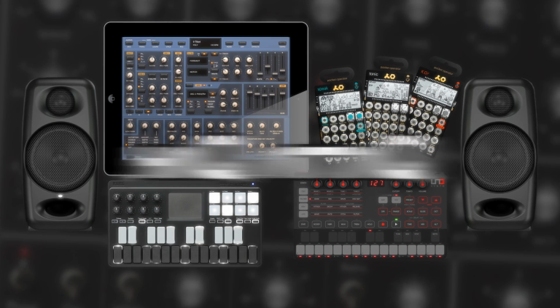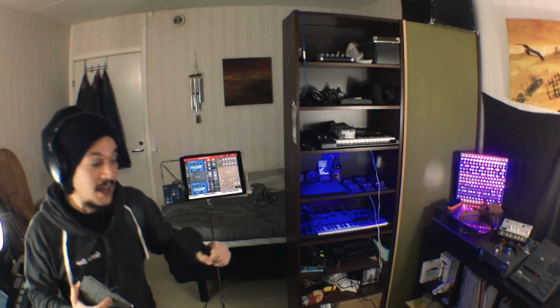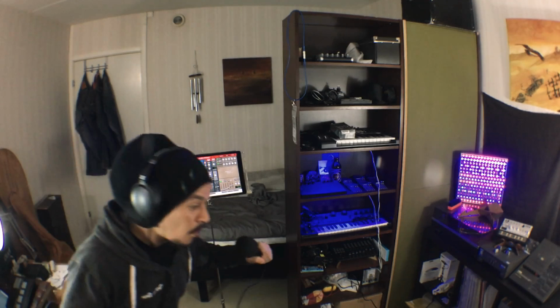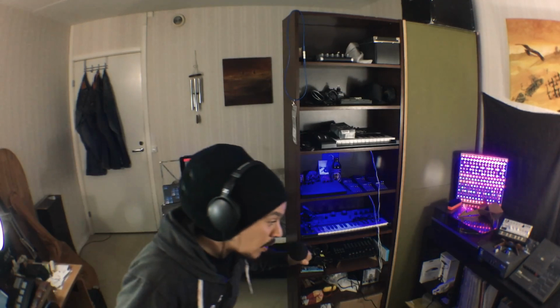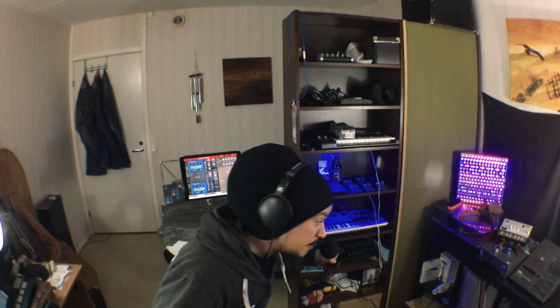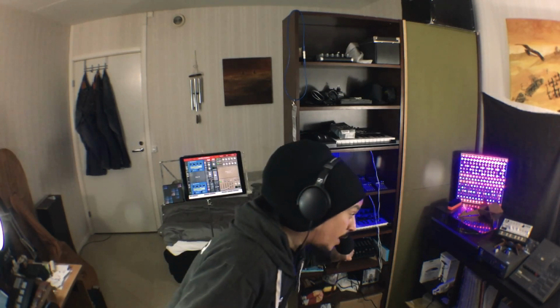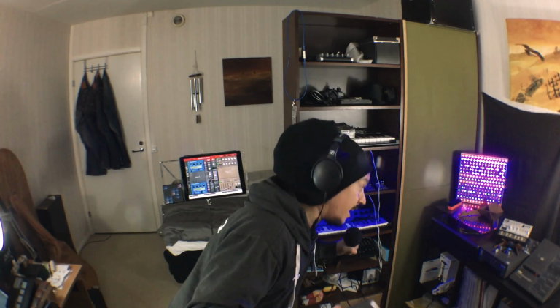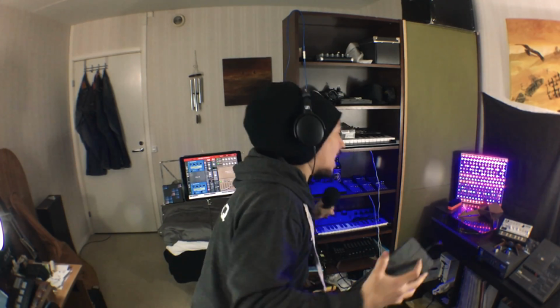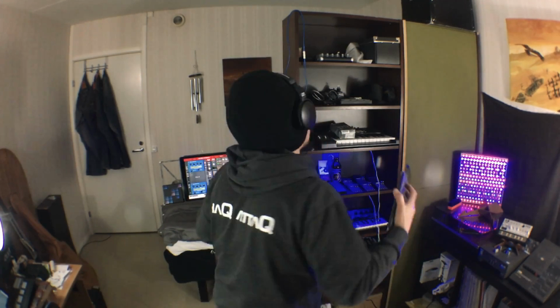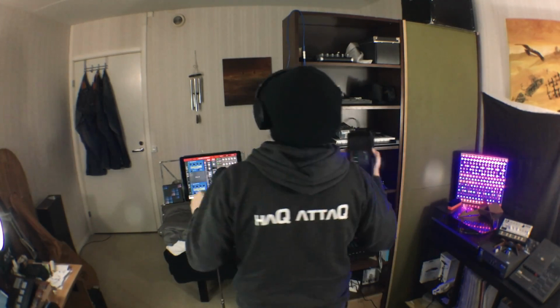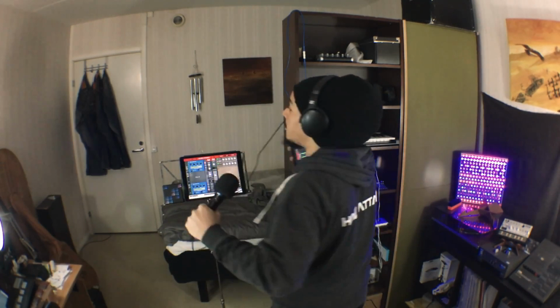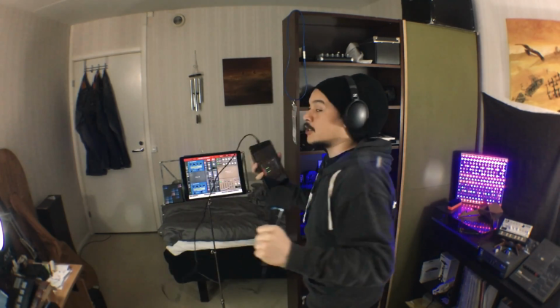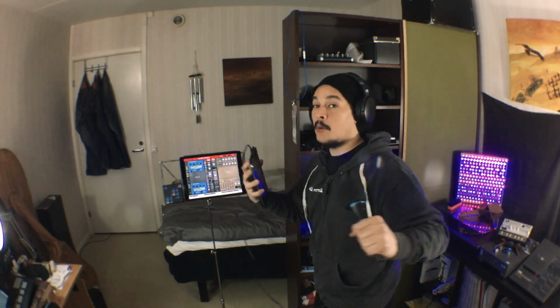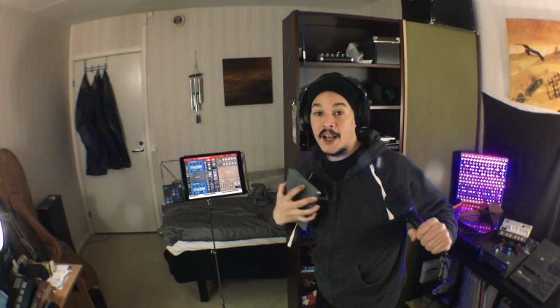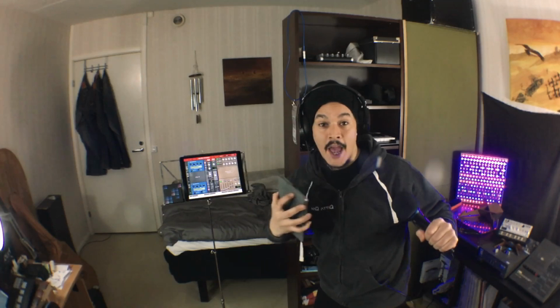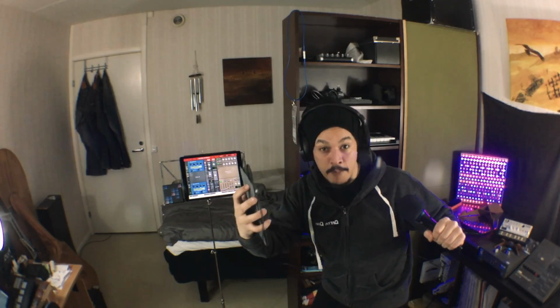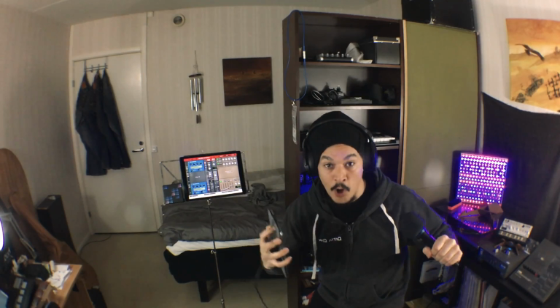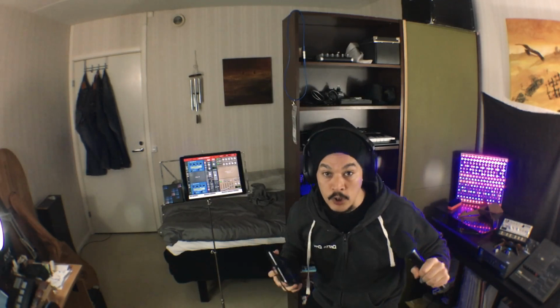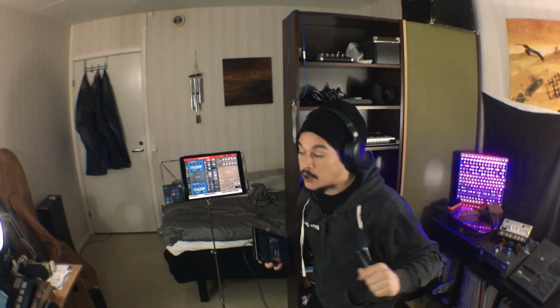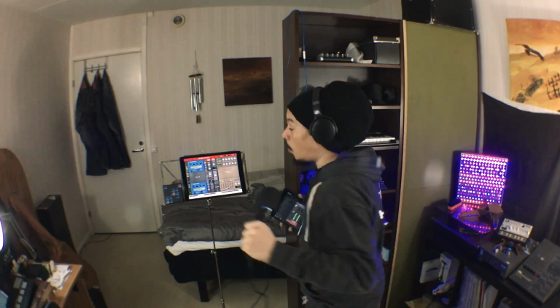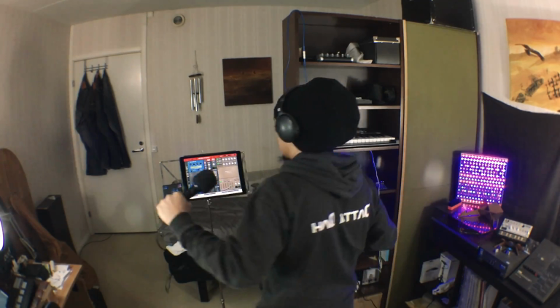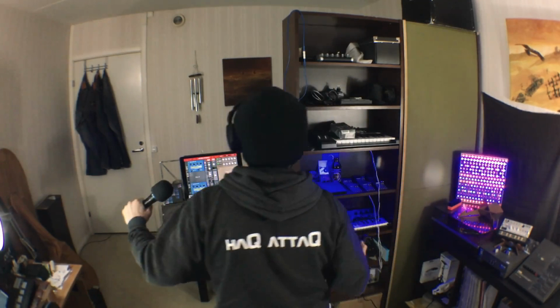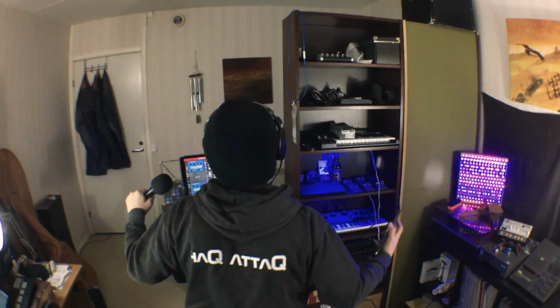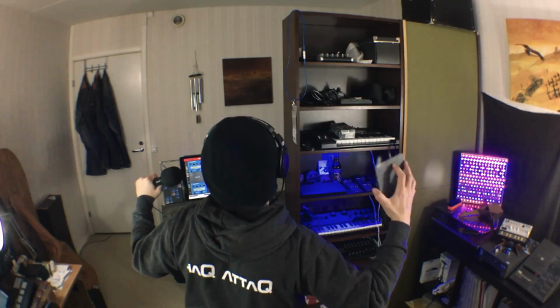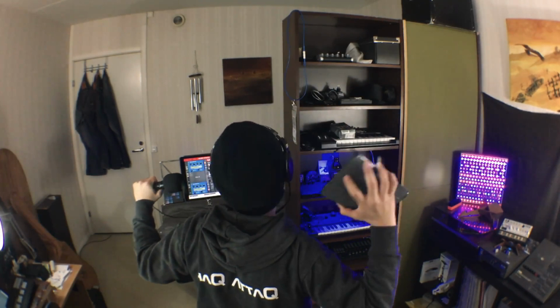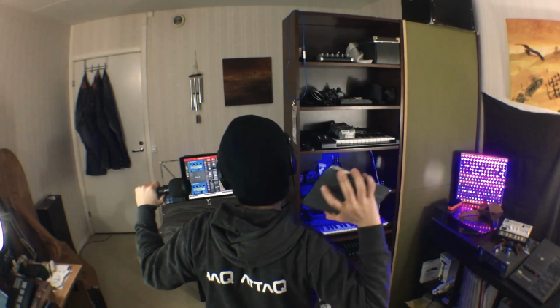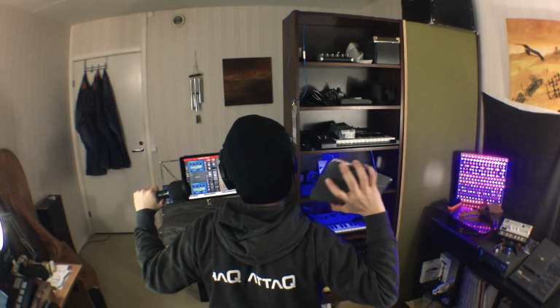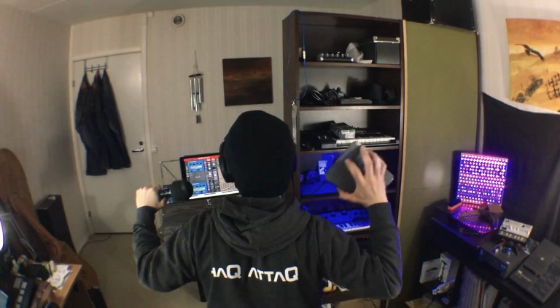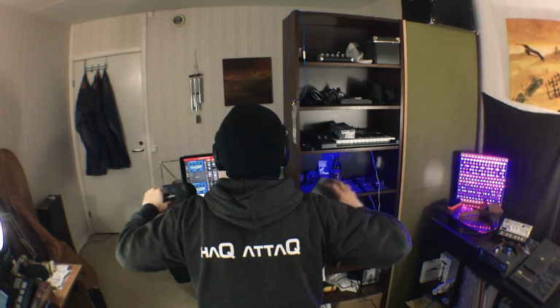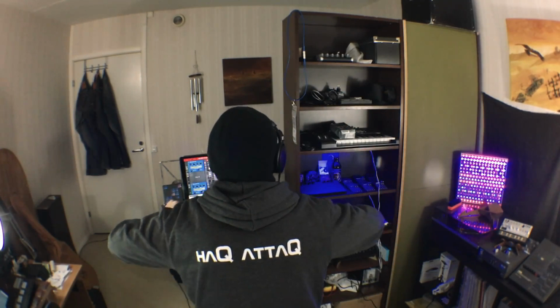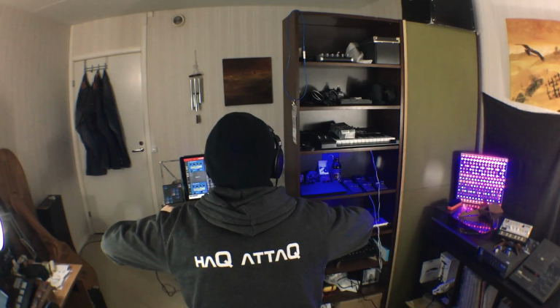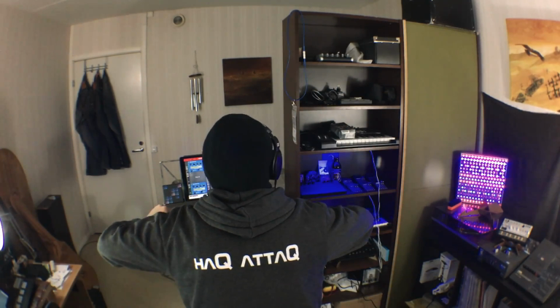Hello and welcome to Hack Attack. My name is Jakob Hack, I'm your host and you're watching a Hack Attack episode.